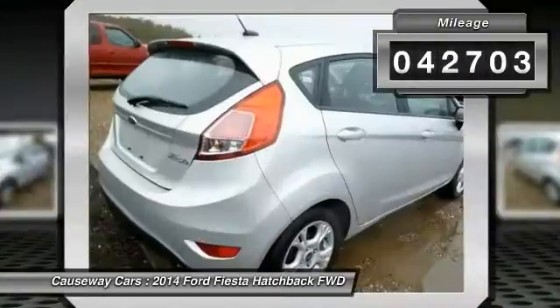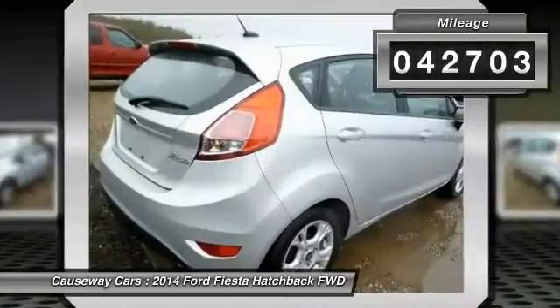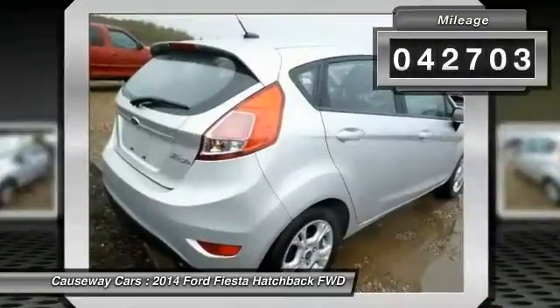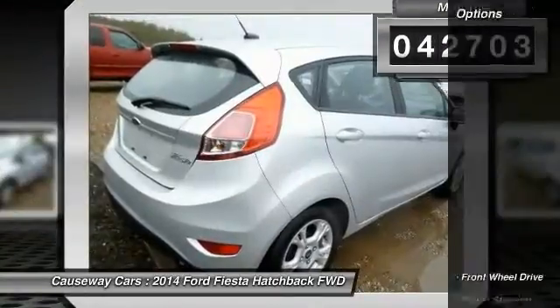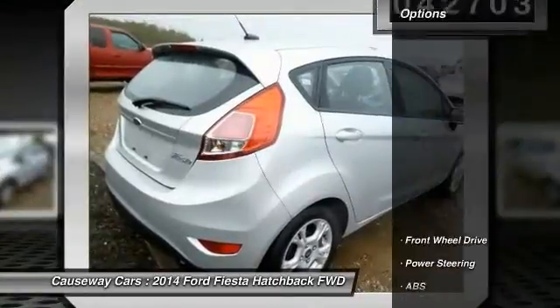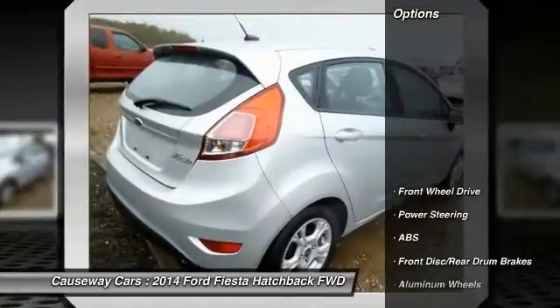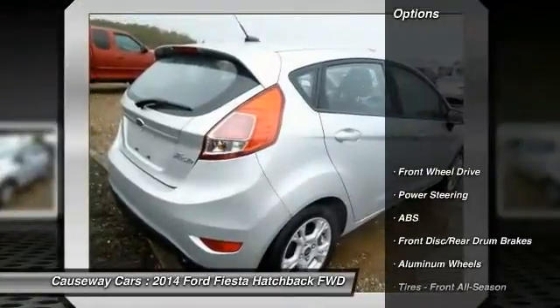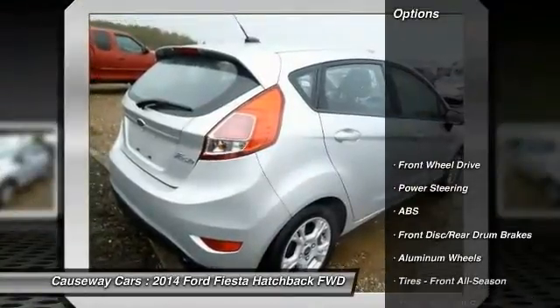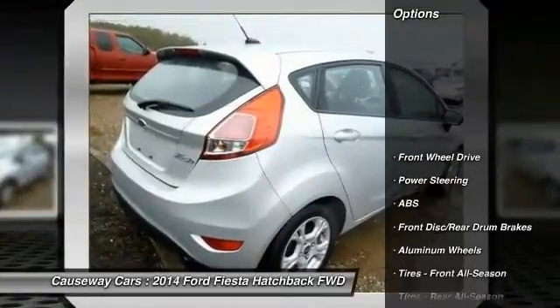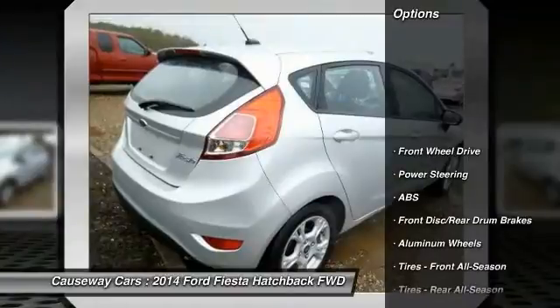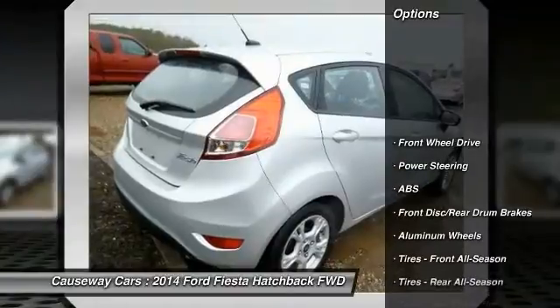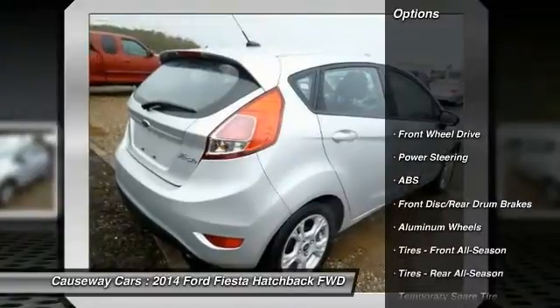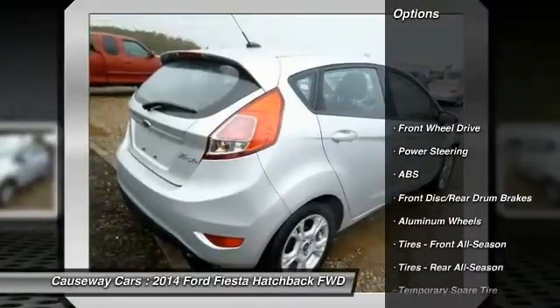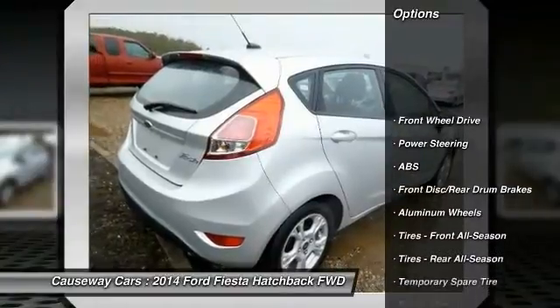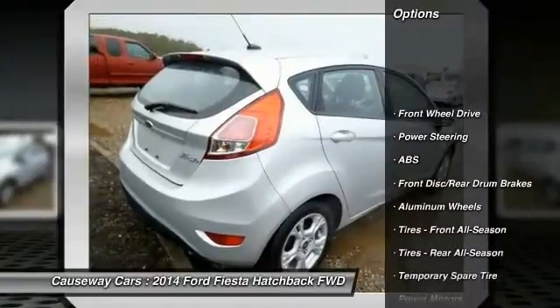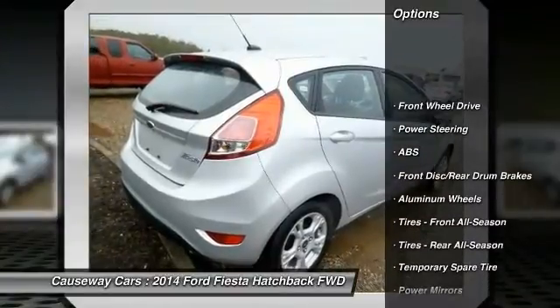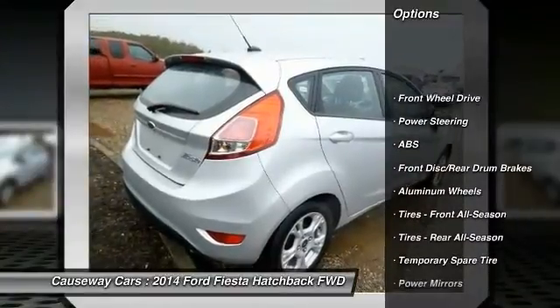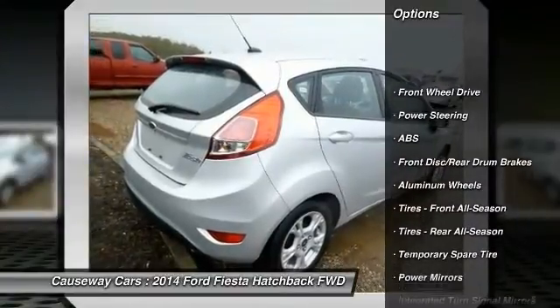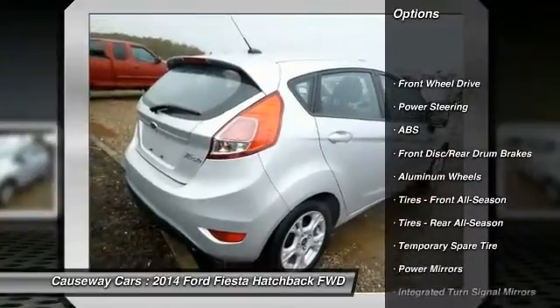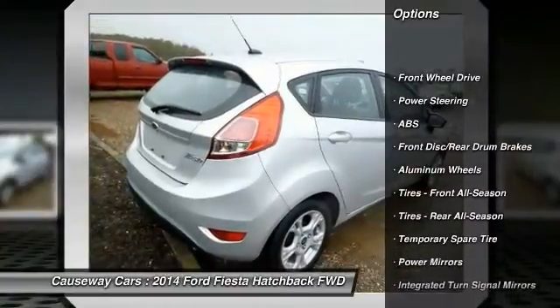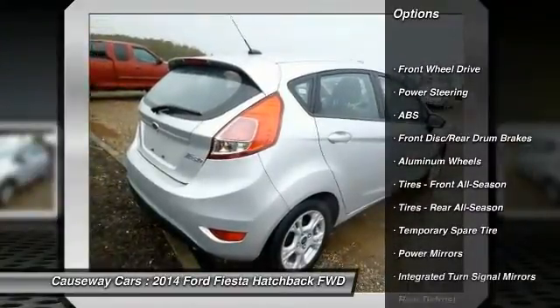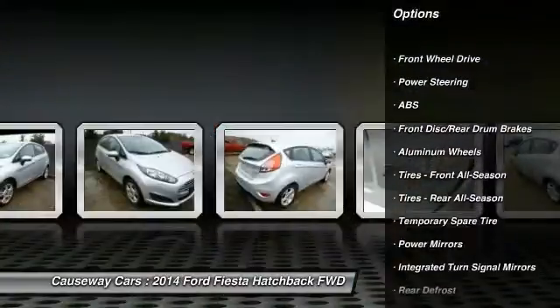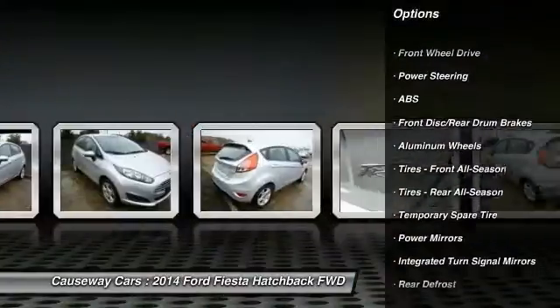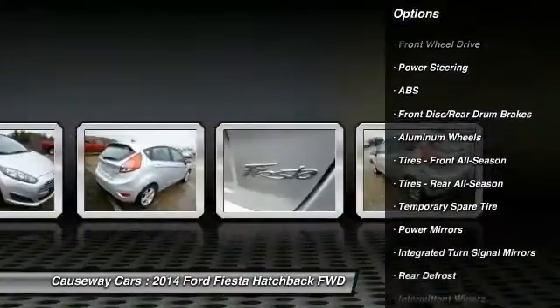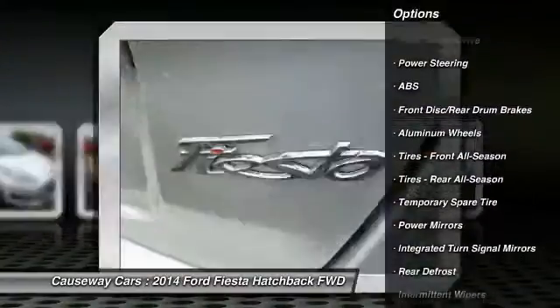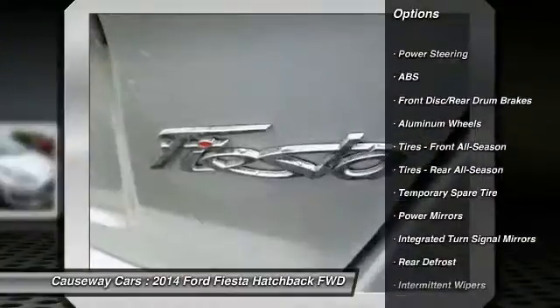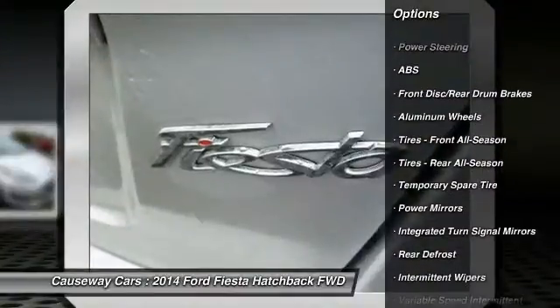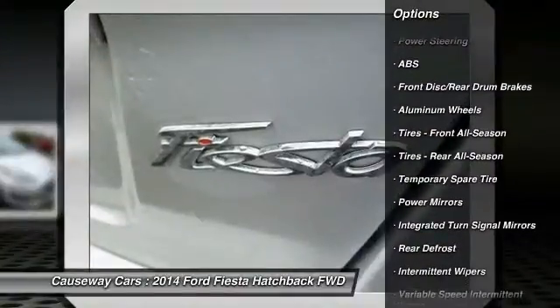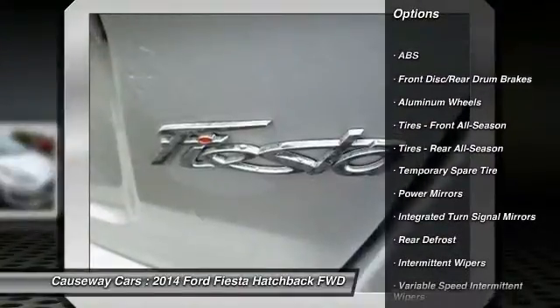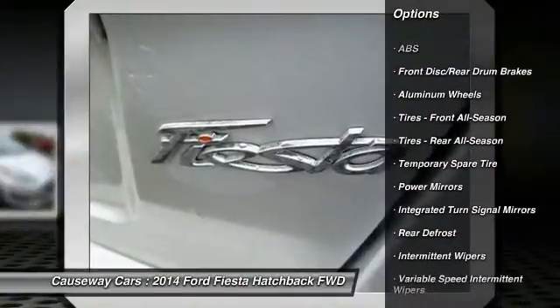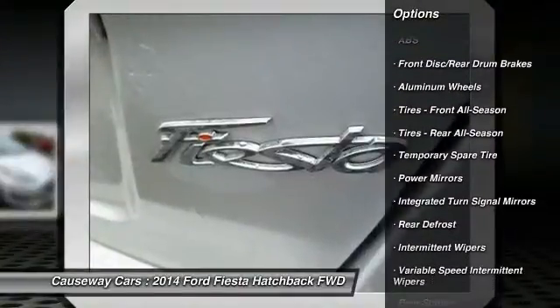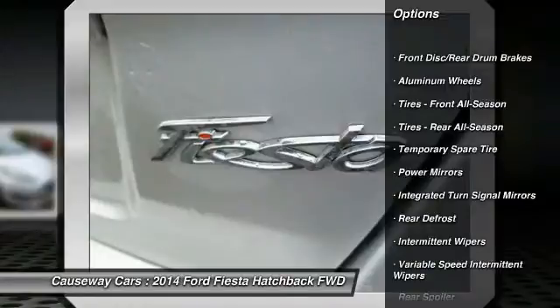Here are some of this vehicle's great options: stability control, traction control, keyless entry, and anti-lock braking system.